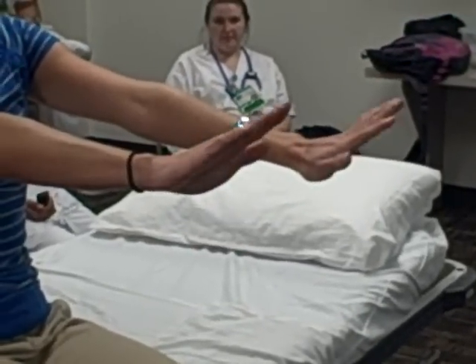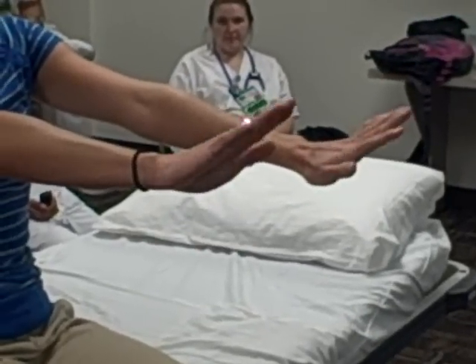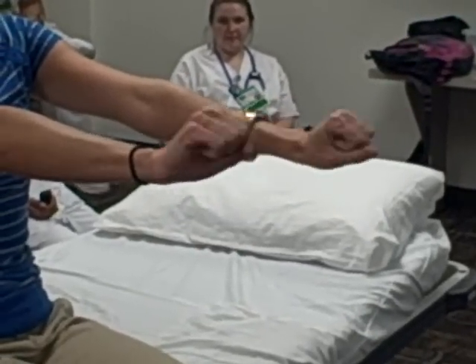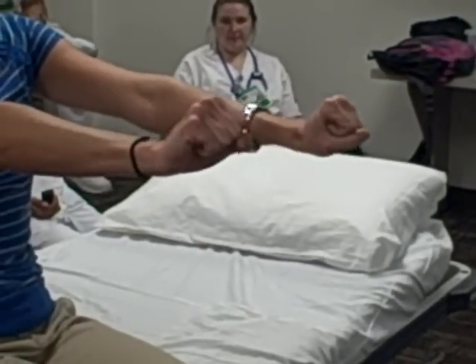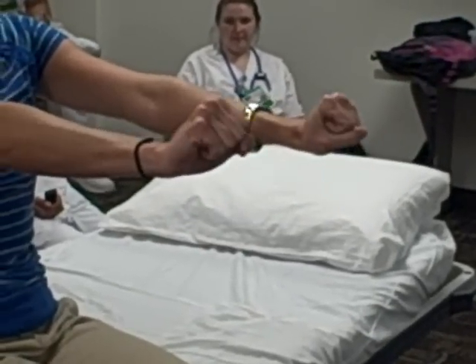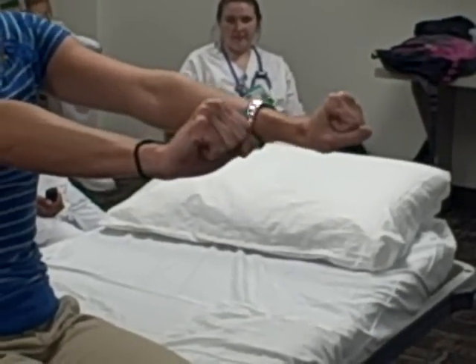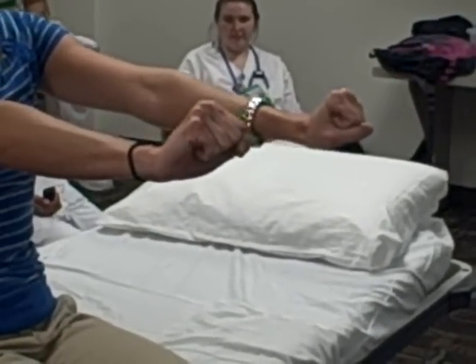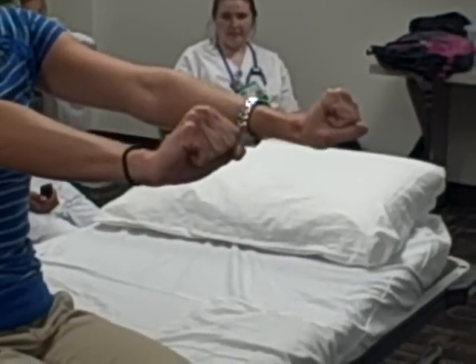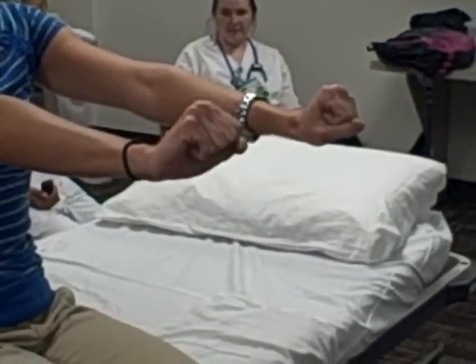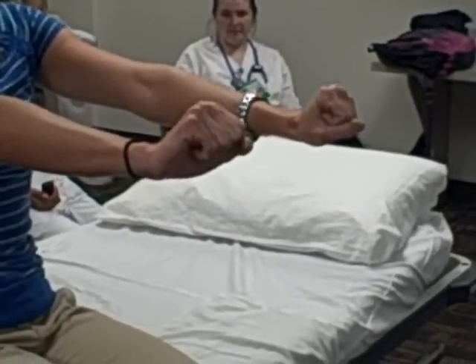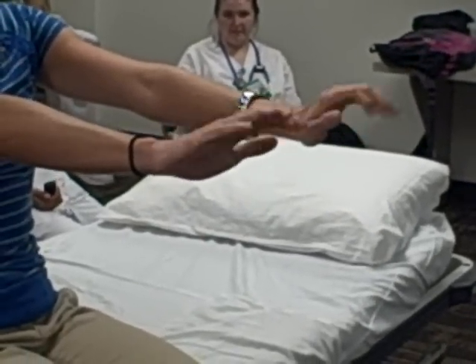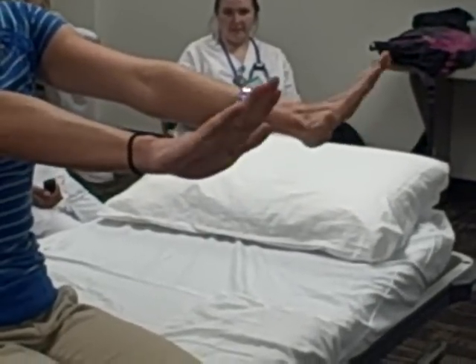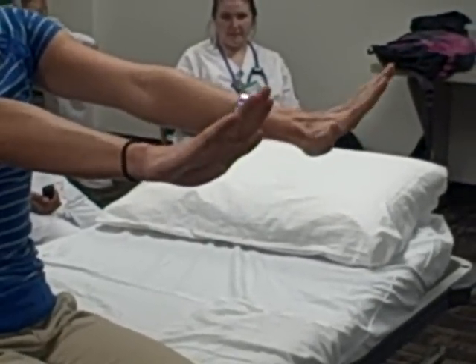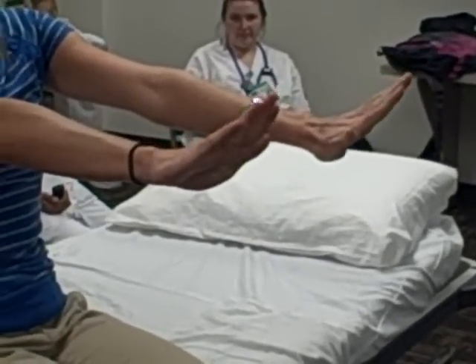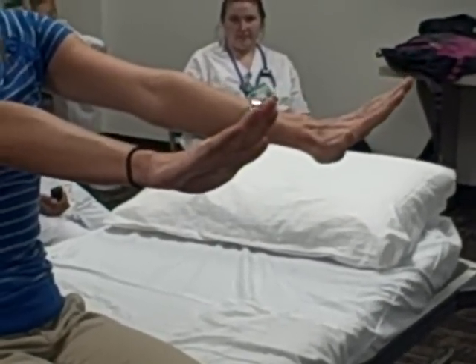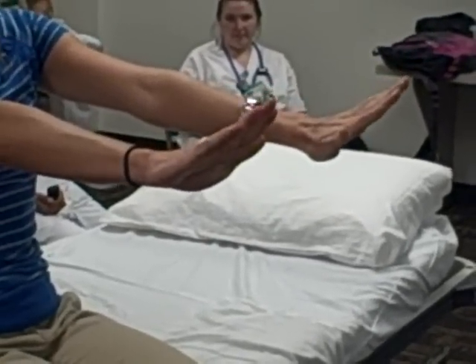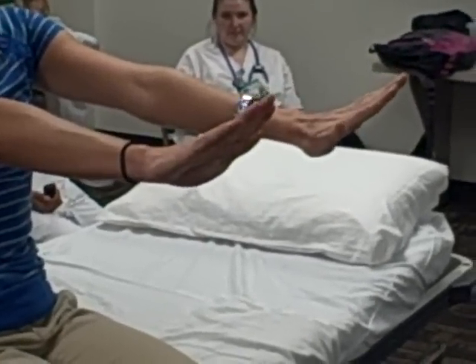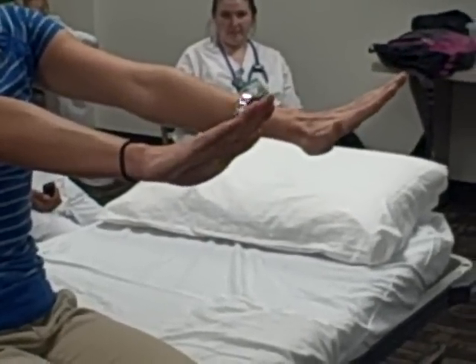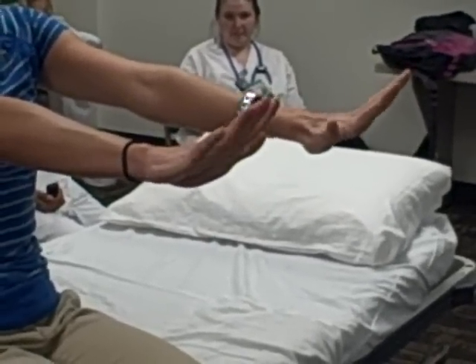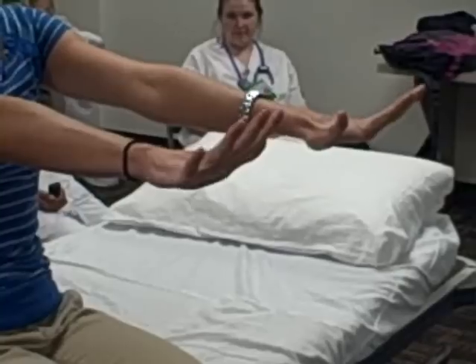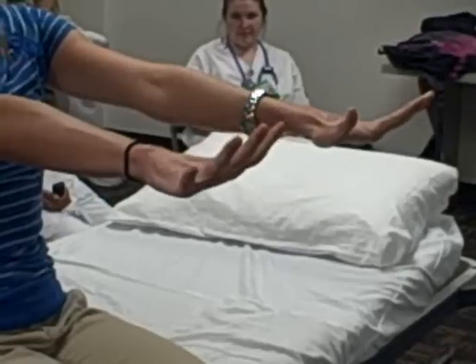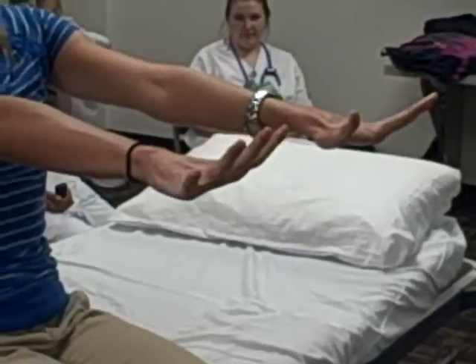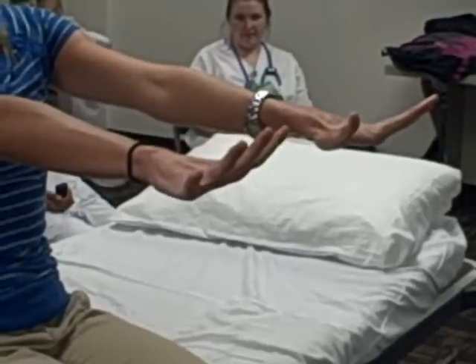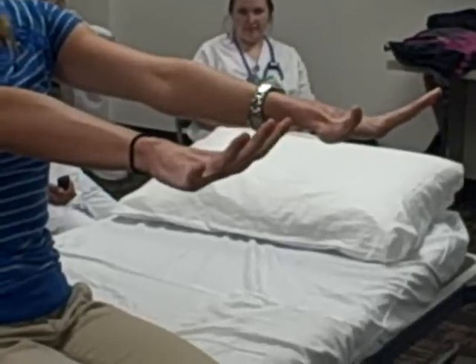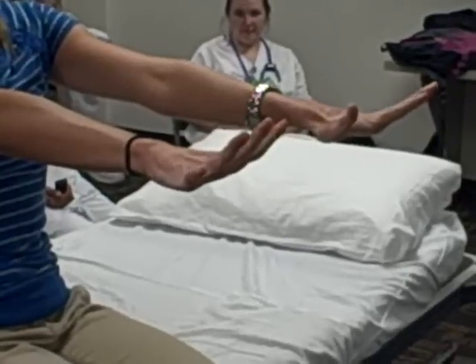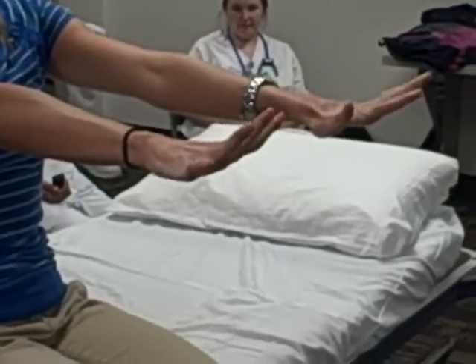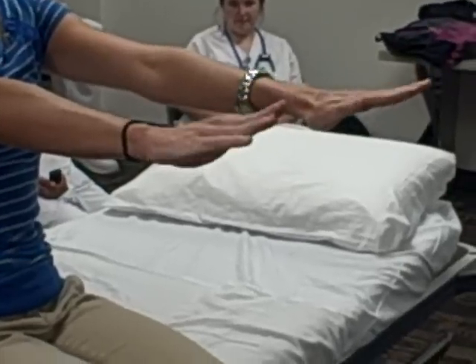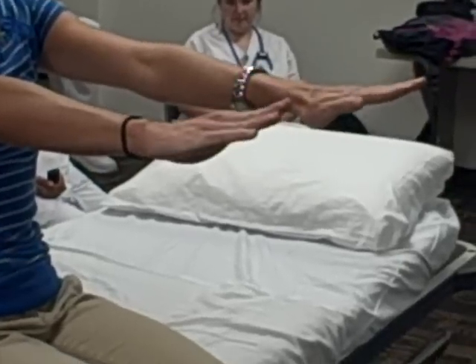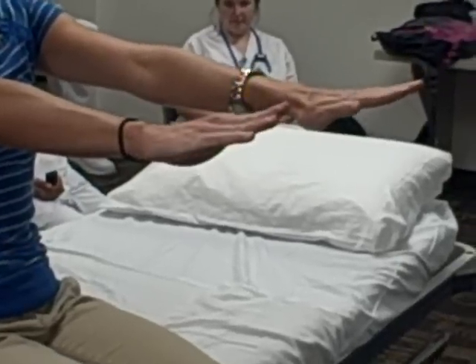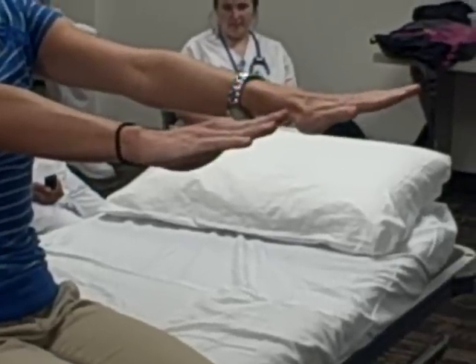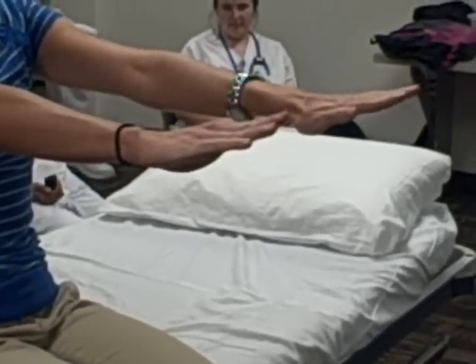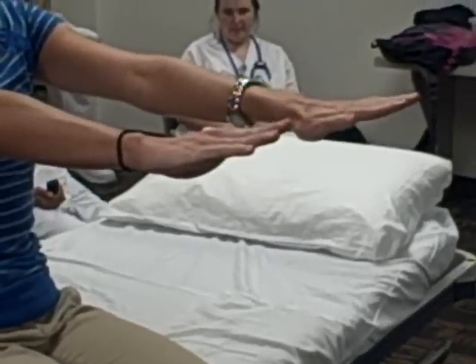And for the fingers, we're going to do flexion, extension, abduction, adduction.